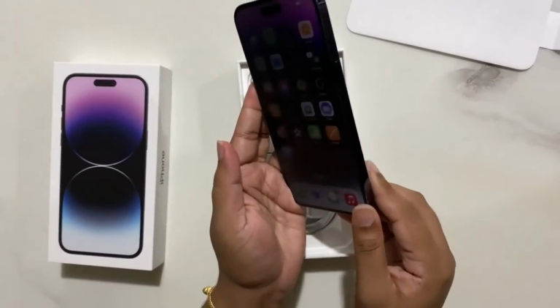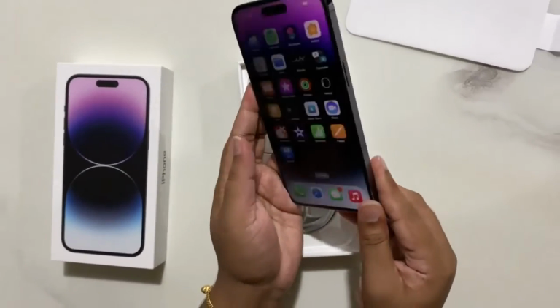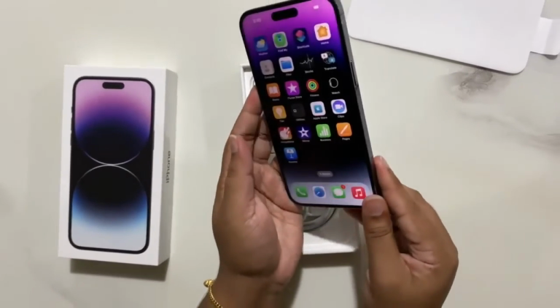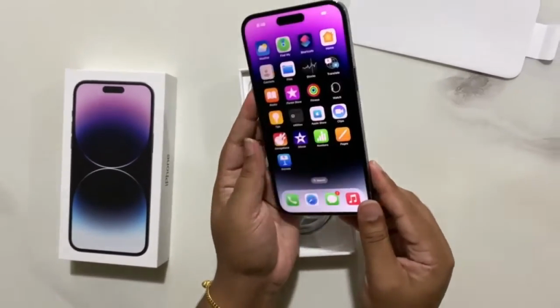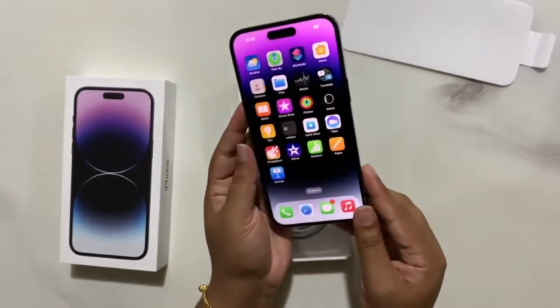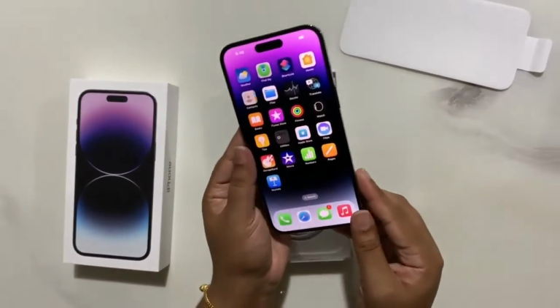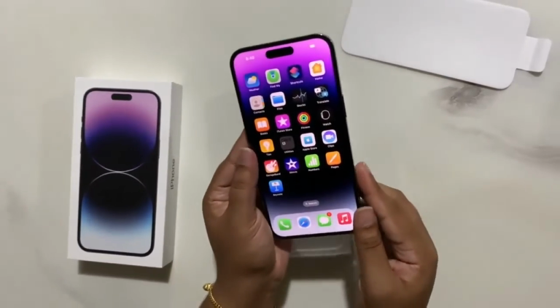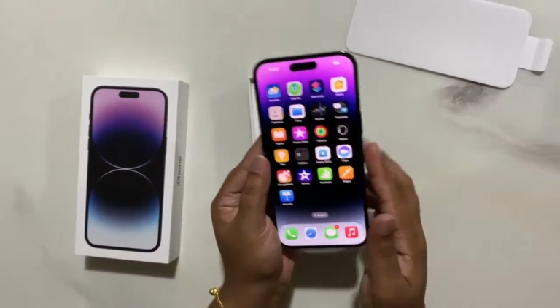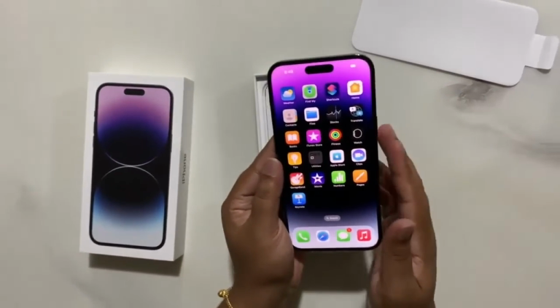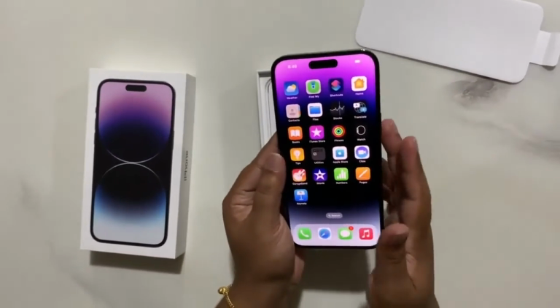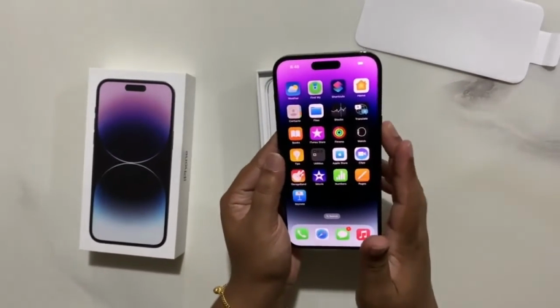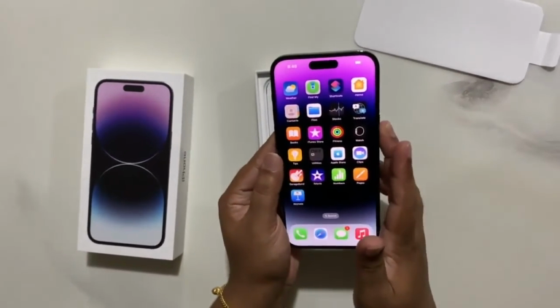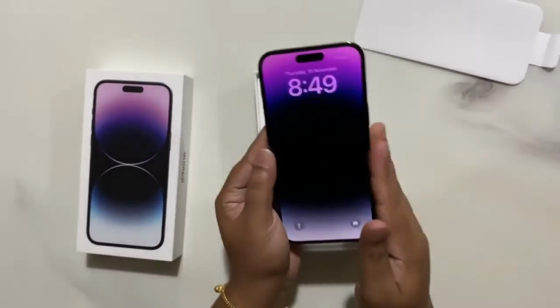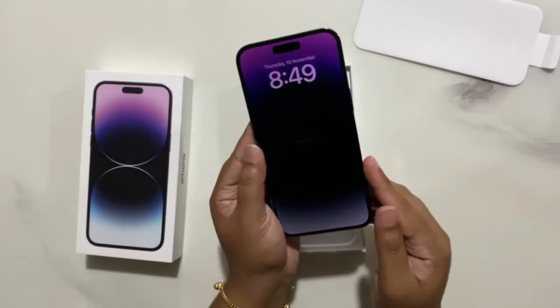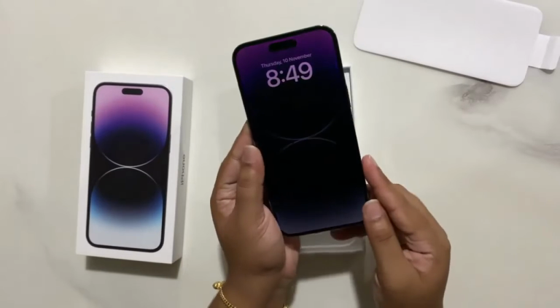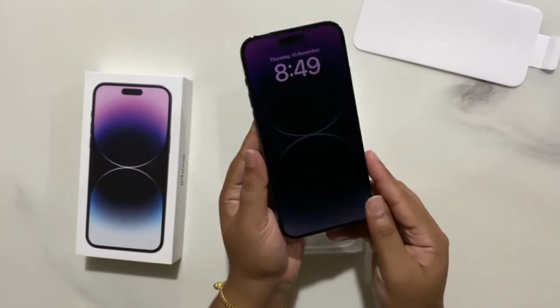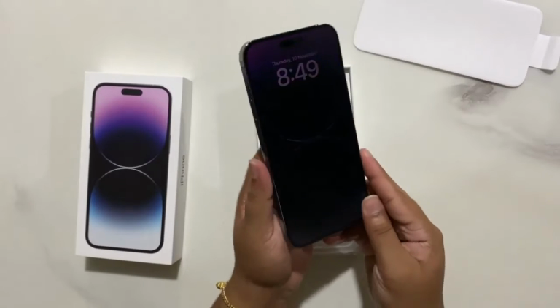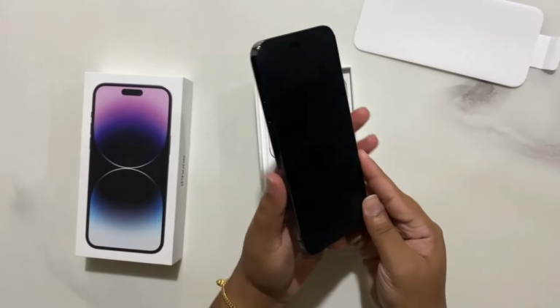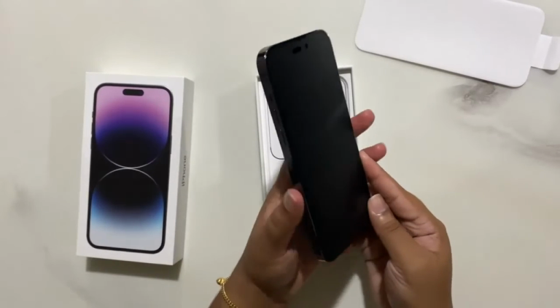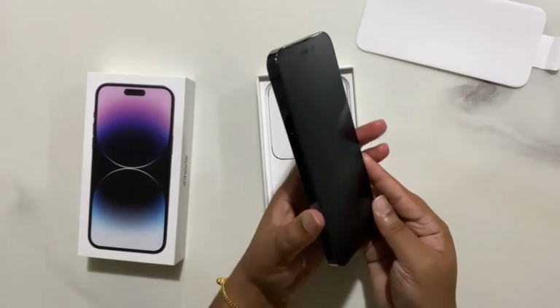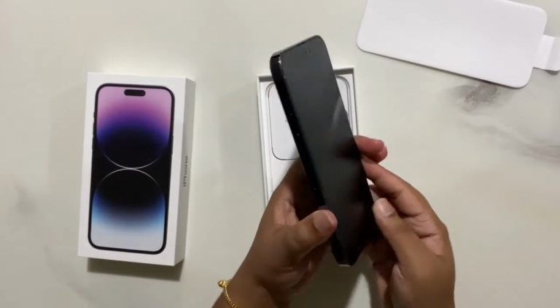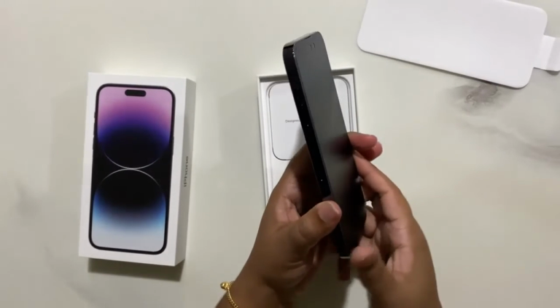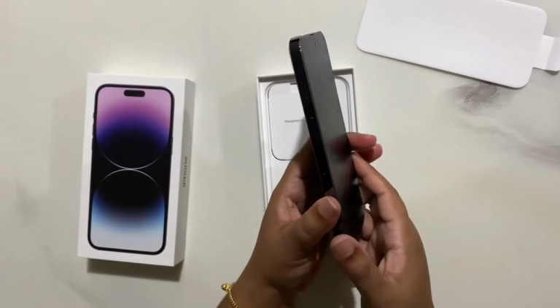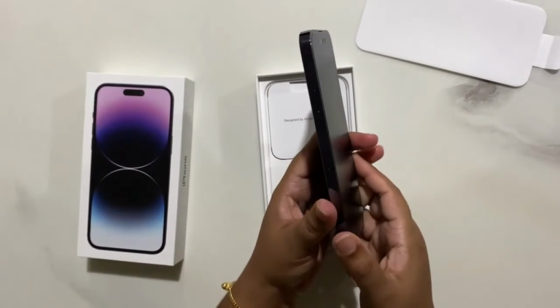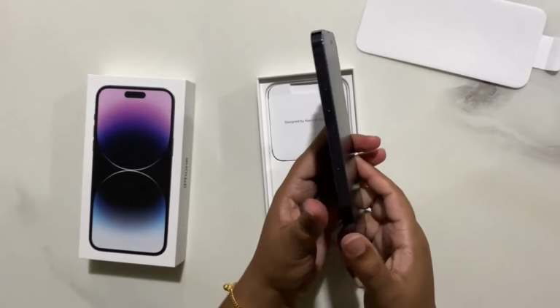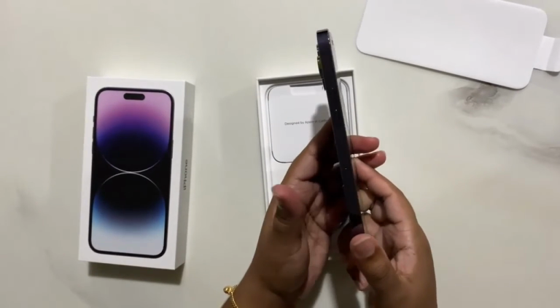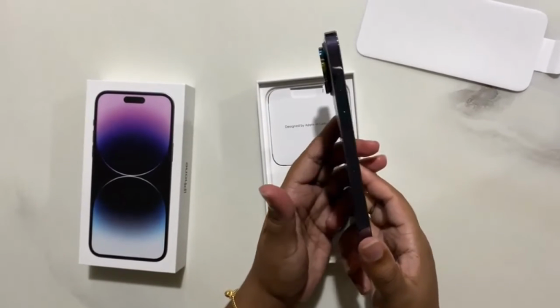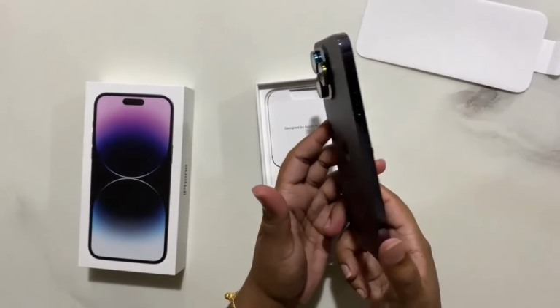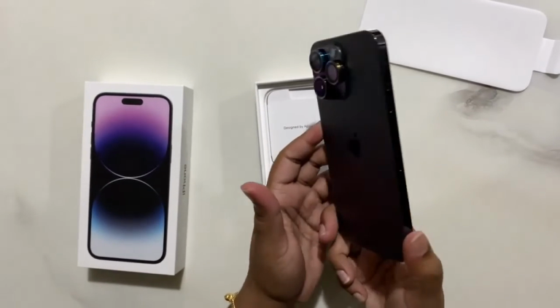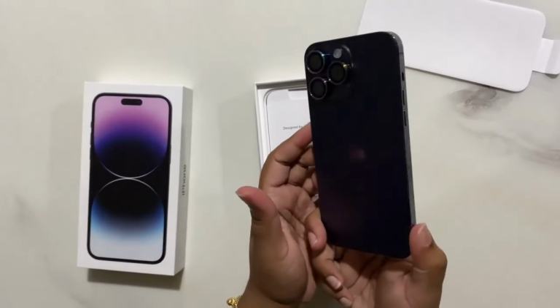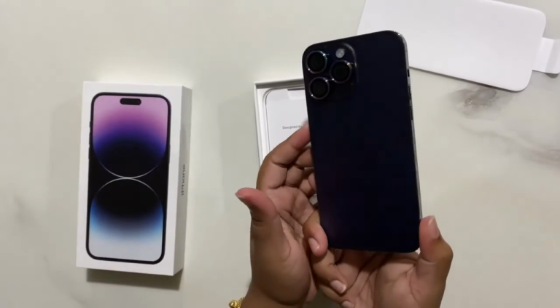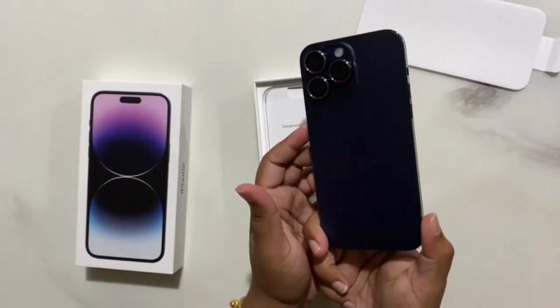And that is all about the iPhone 14 Pro Max. Thank you so much, thanks for watching.